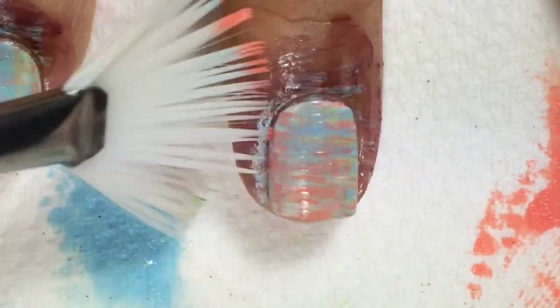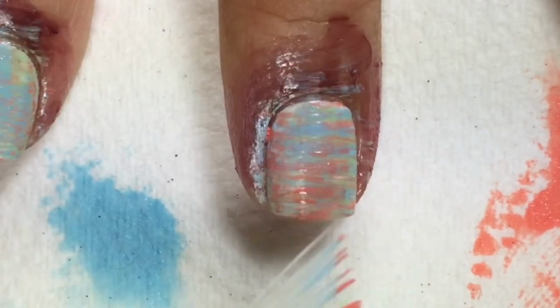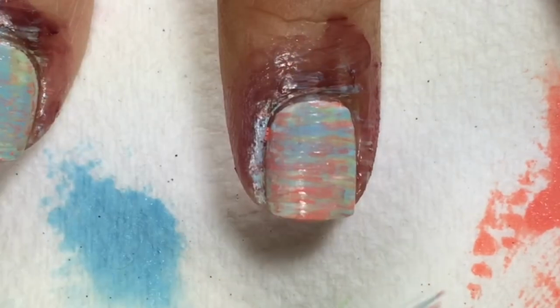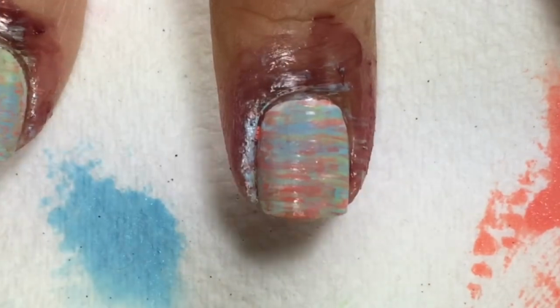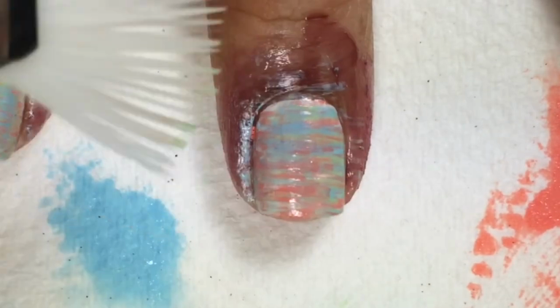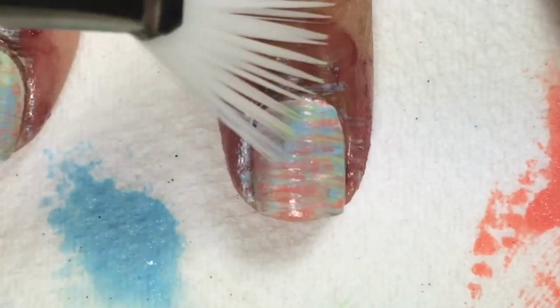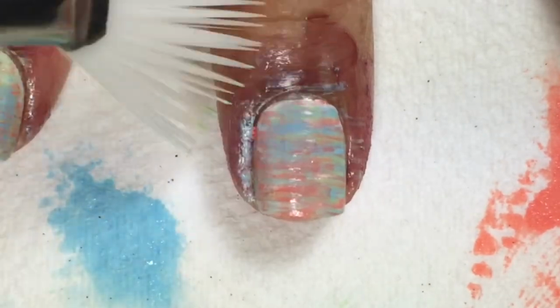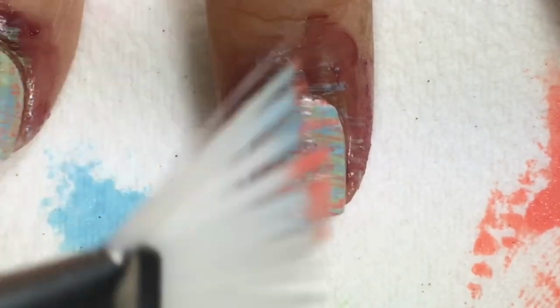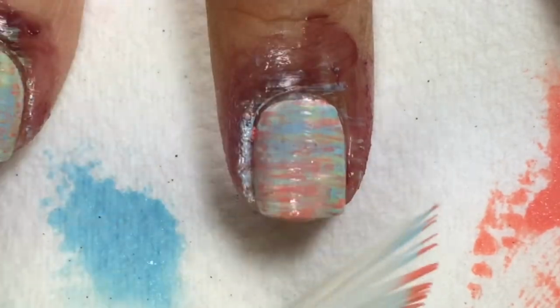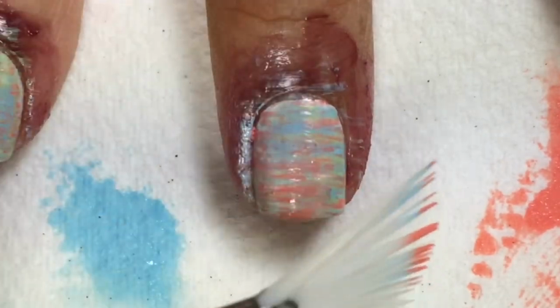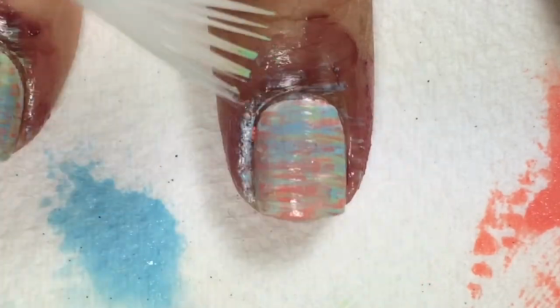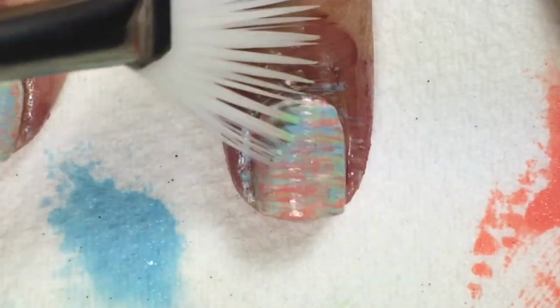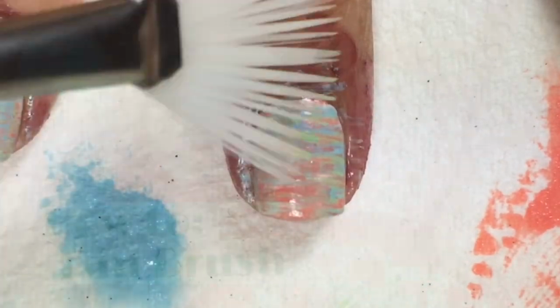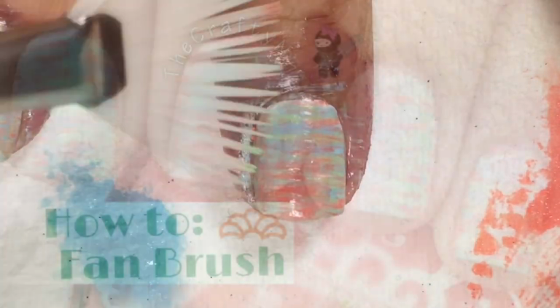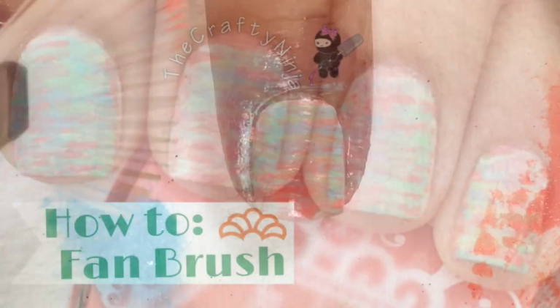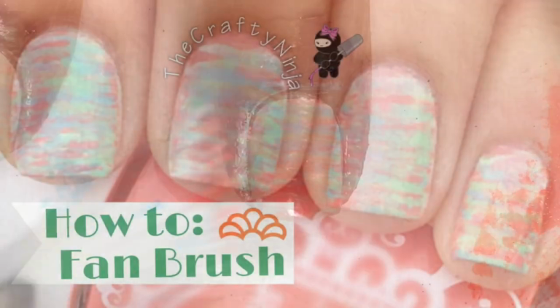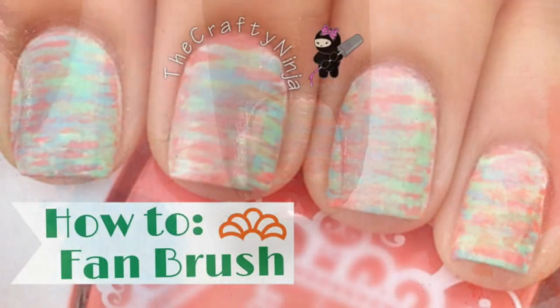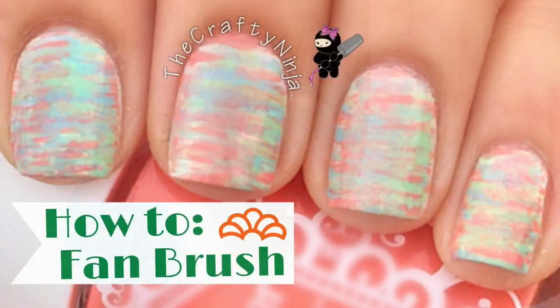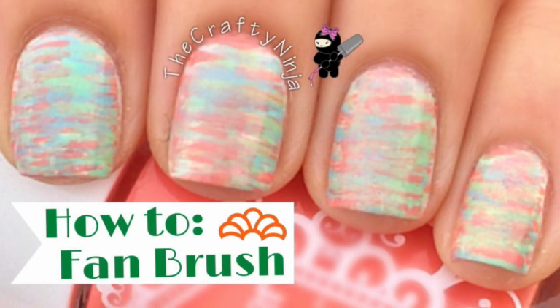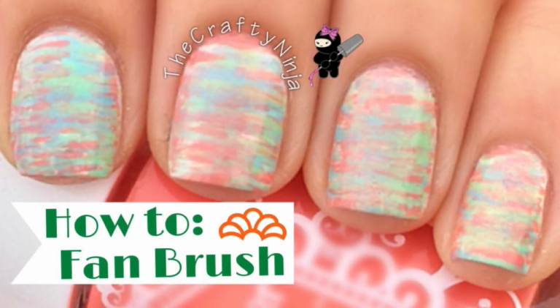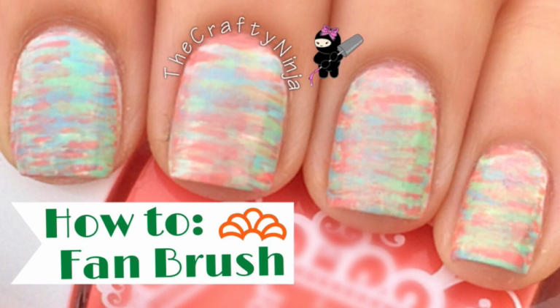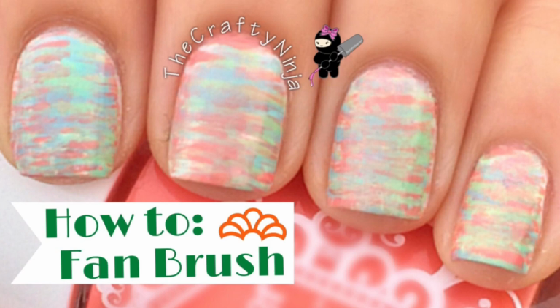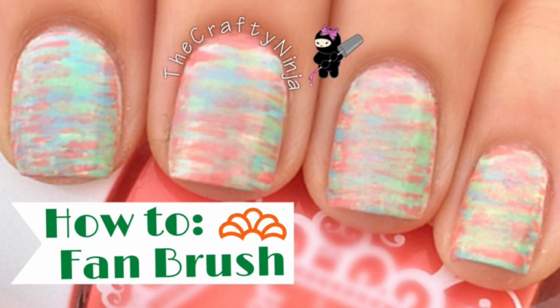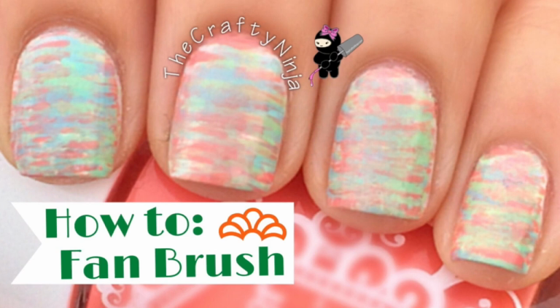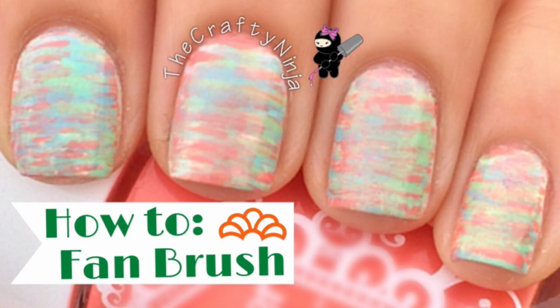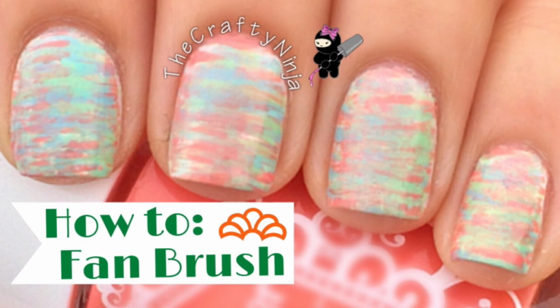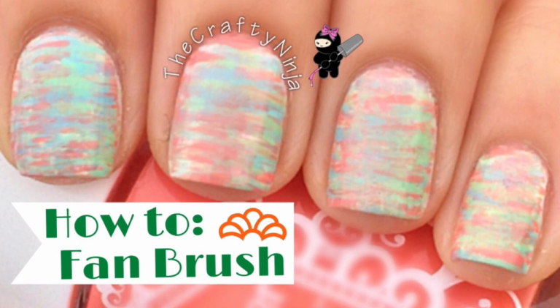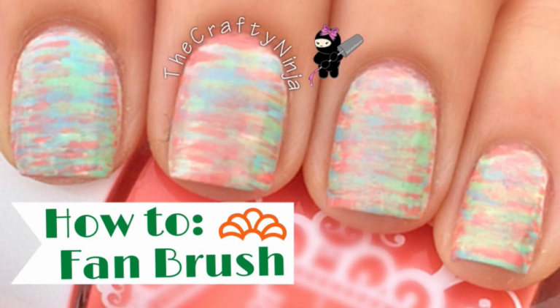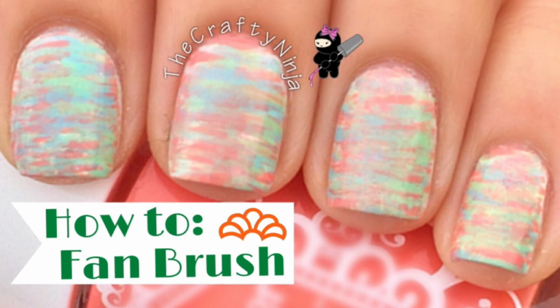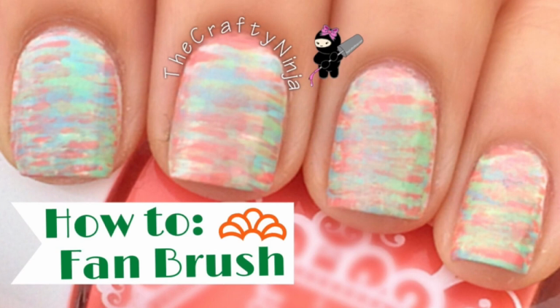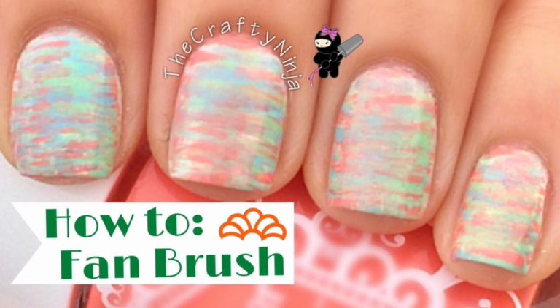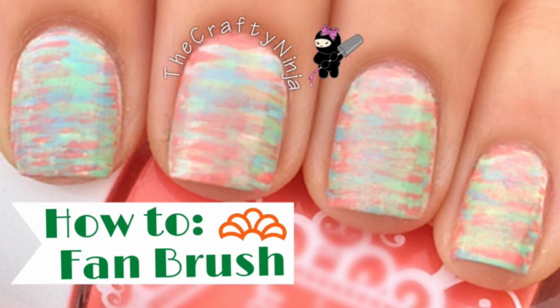Thanks so much for checking out the Crafty Ninja and also my fan brush nail art tutorial.